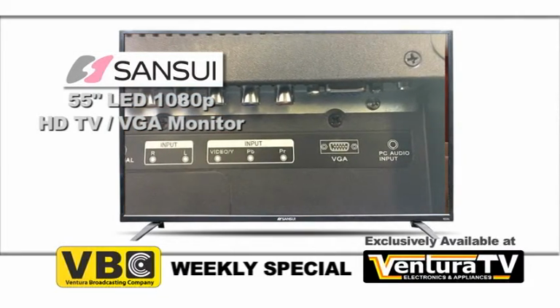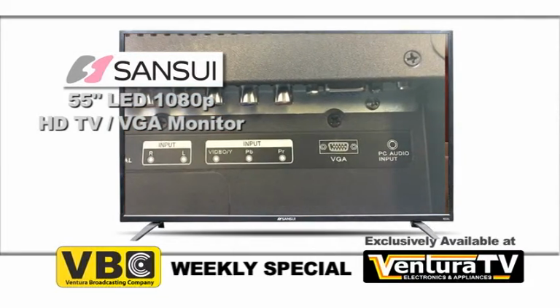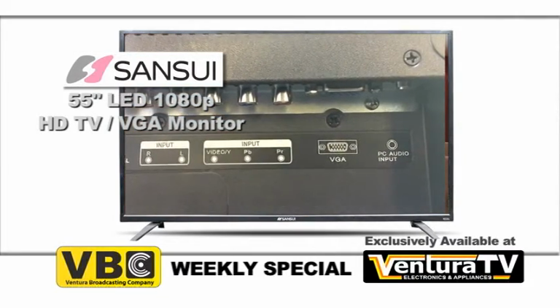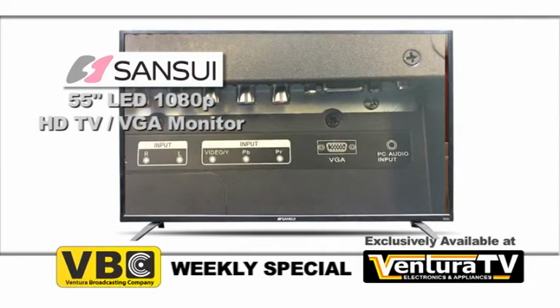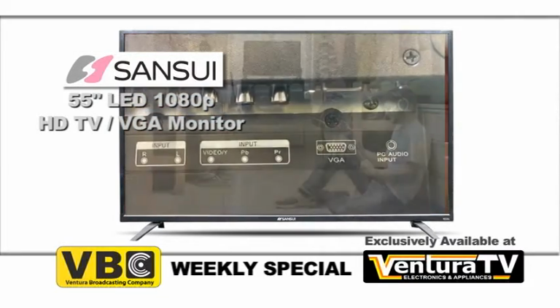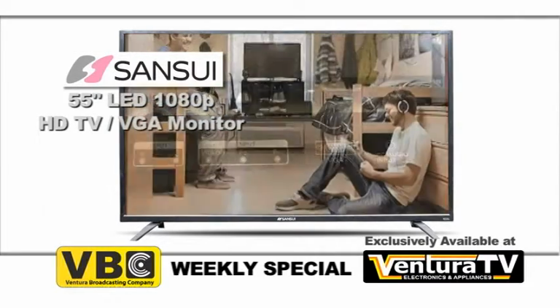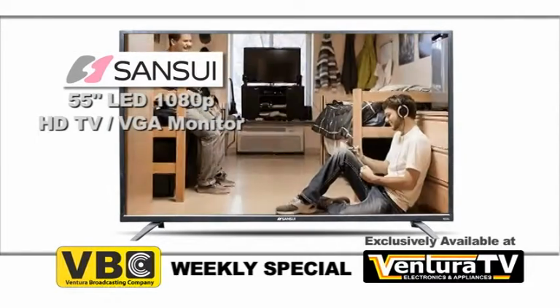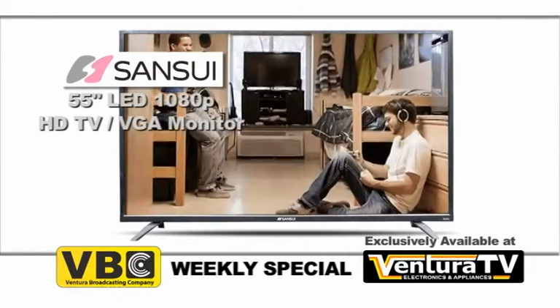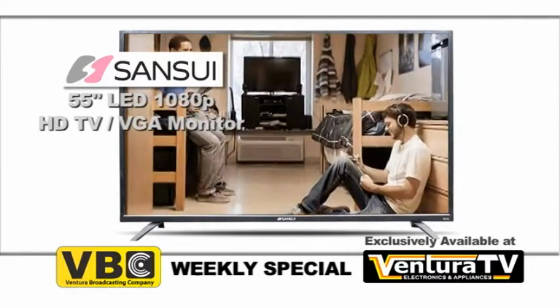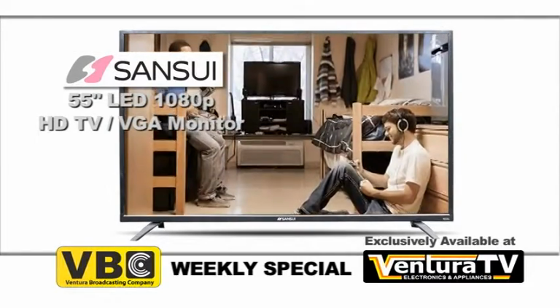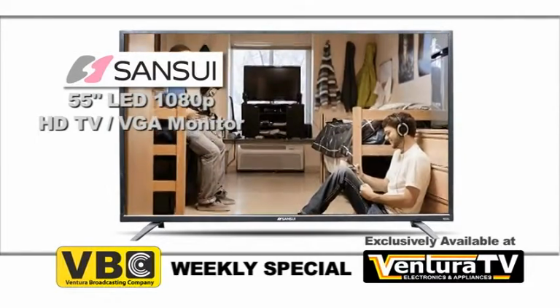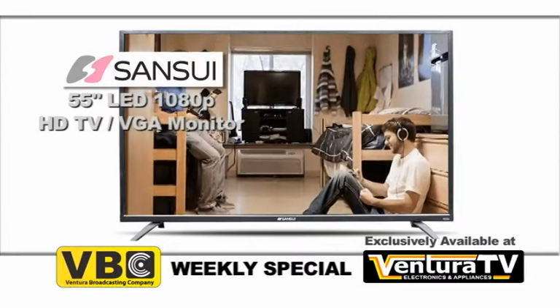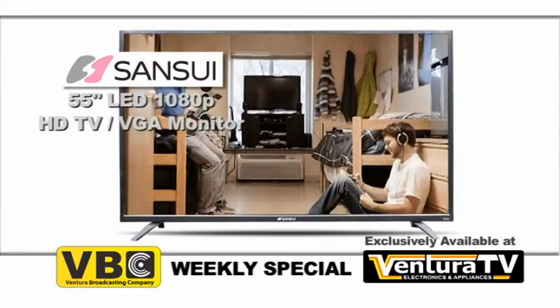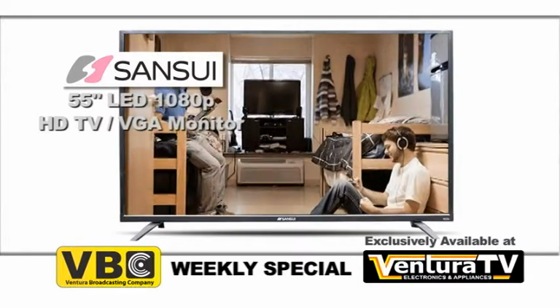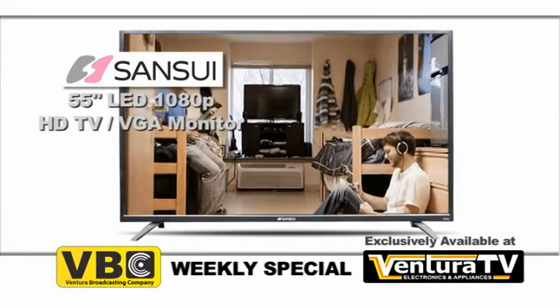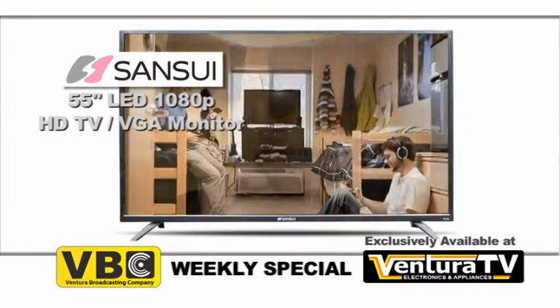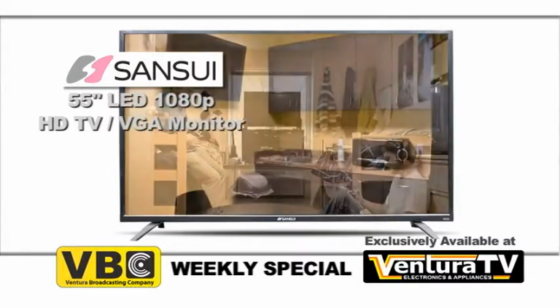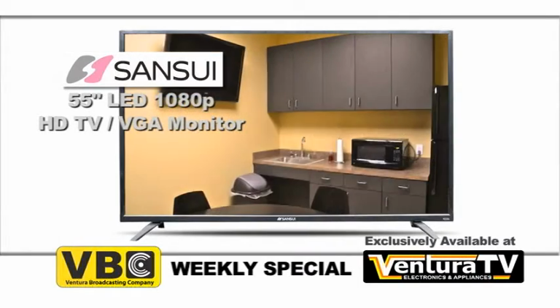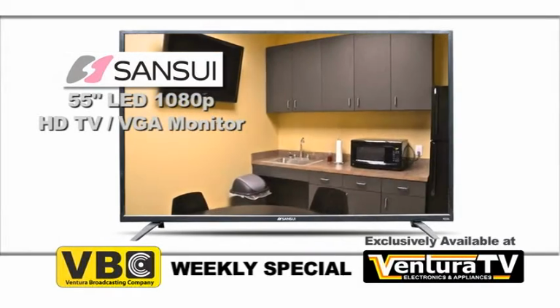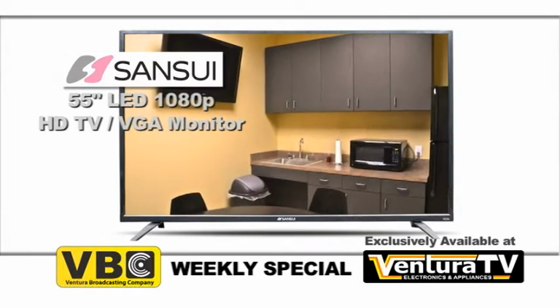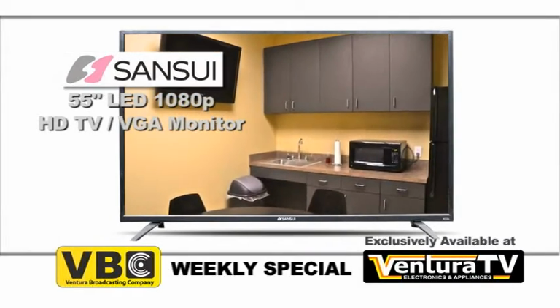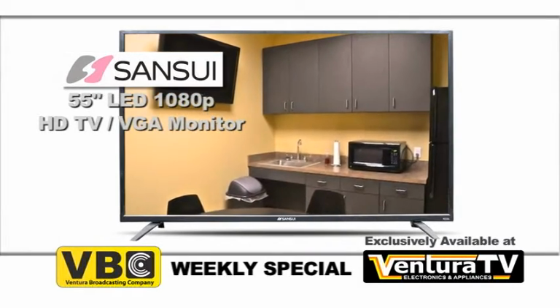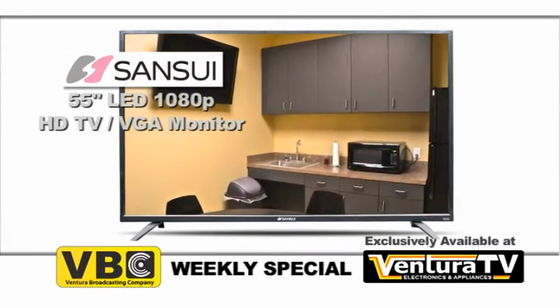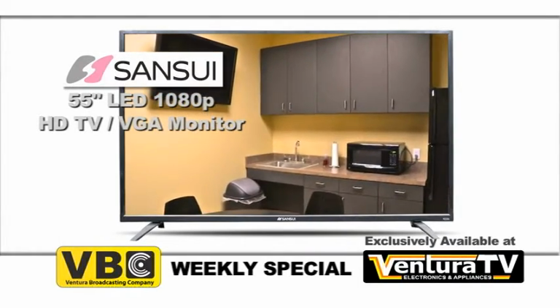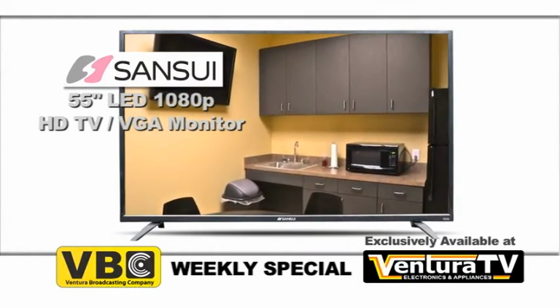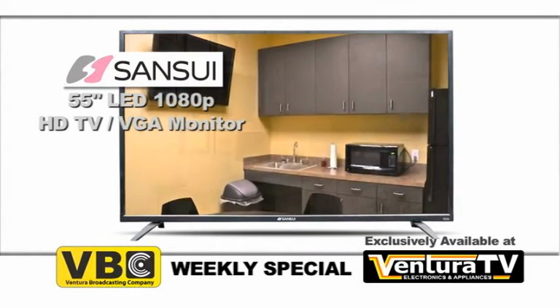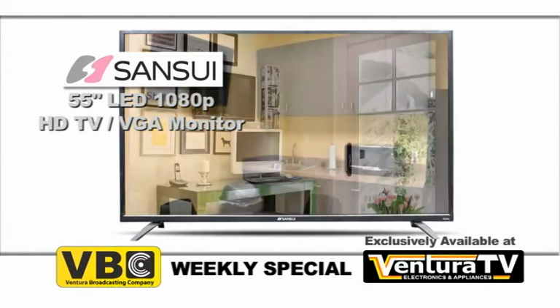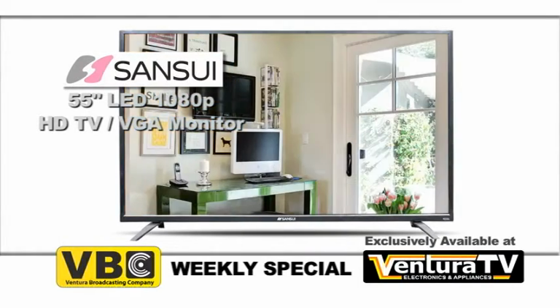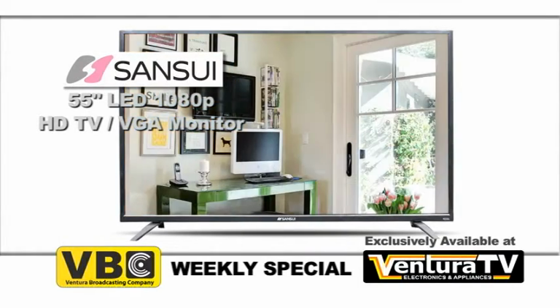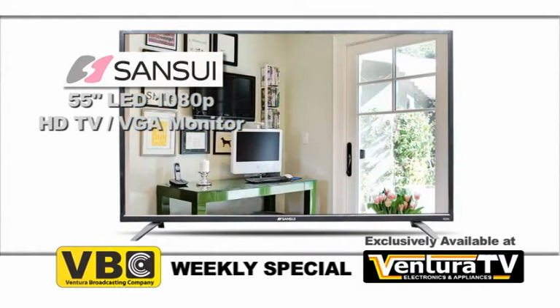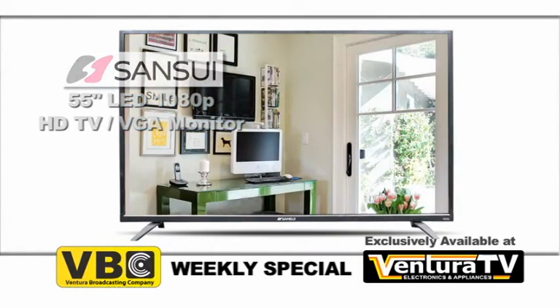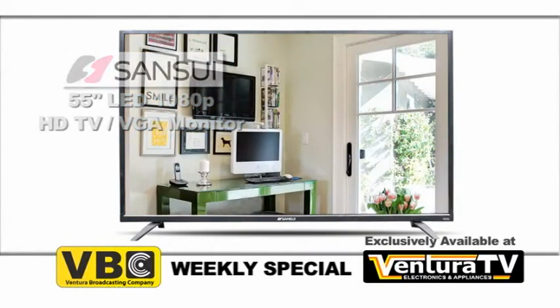This TV's ultra-thin sleek design is perfect for a dorm room, office break room, or for your home.